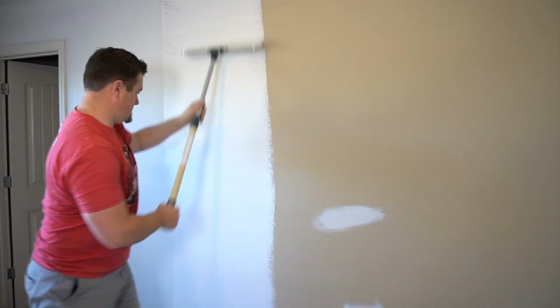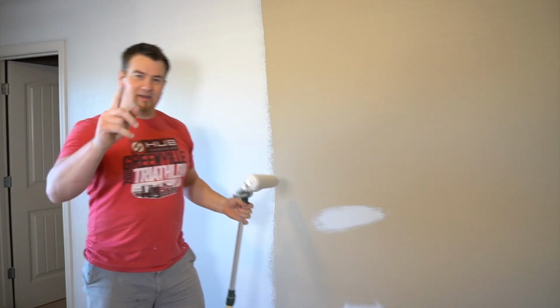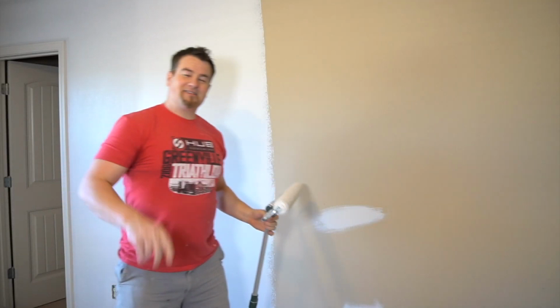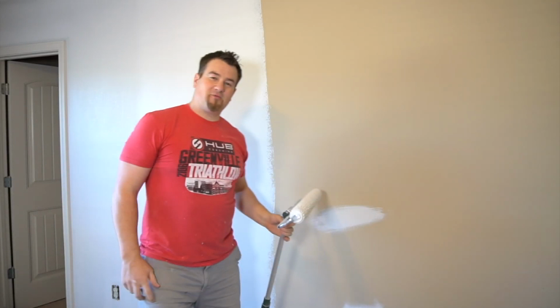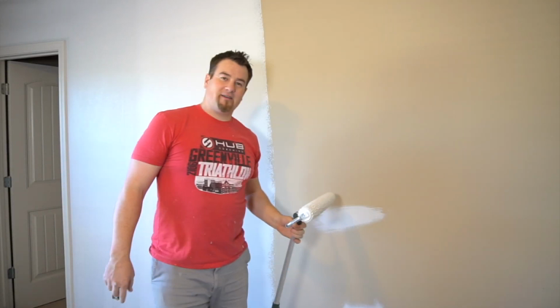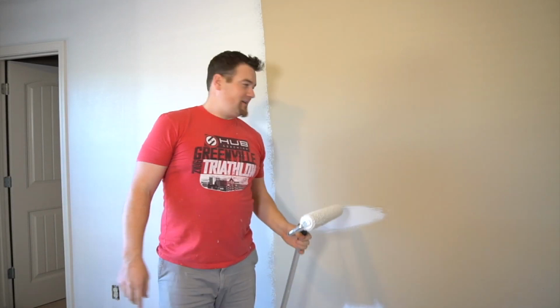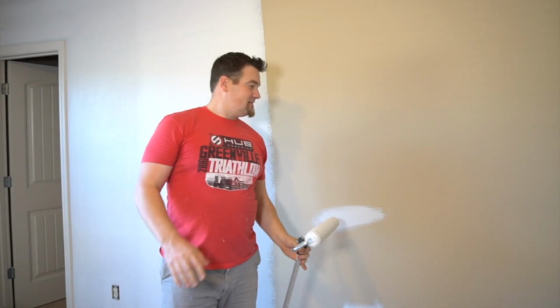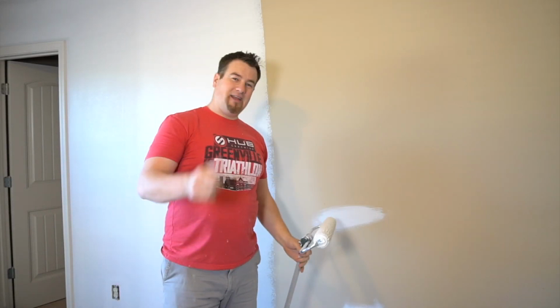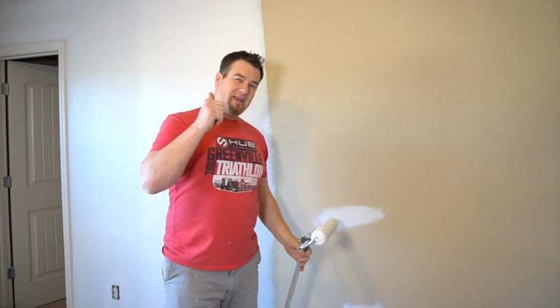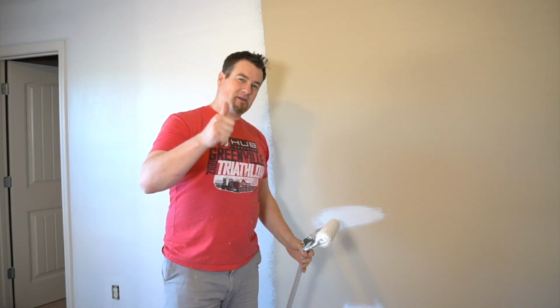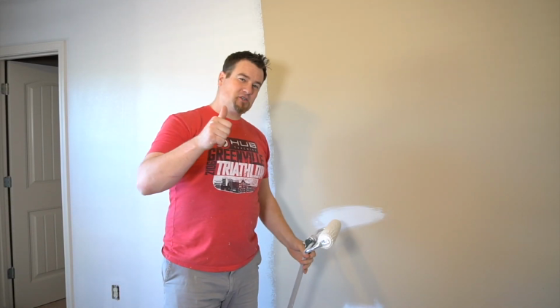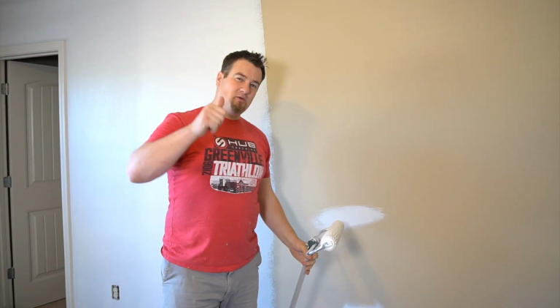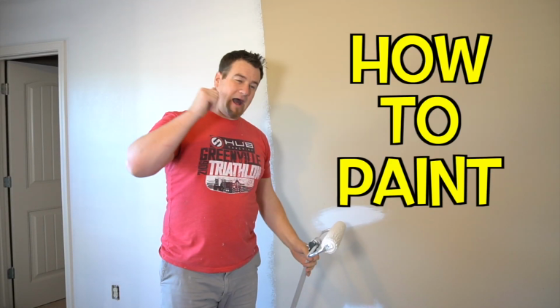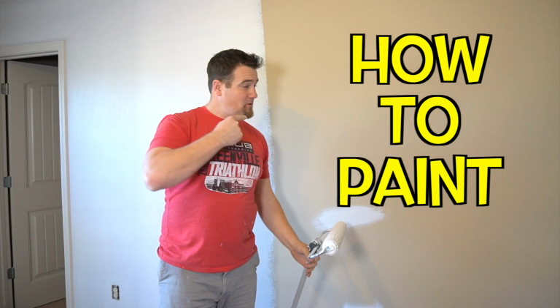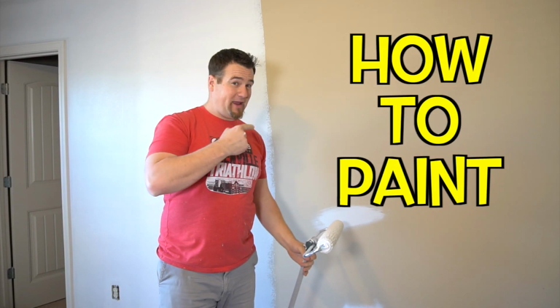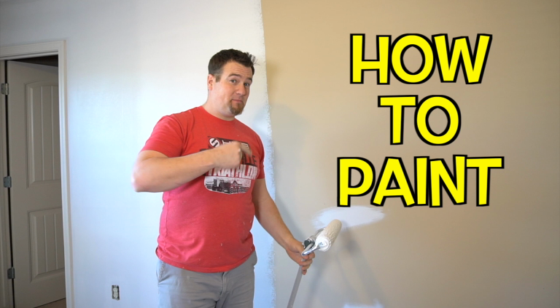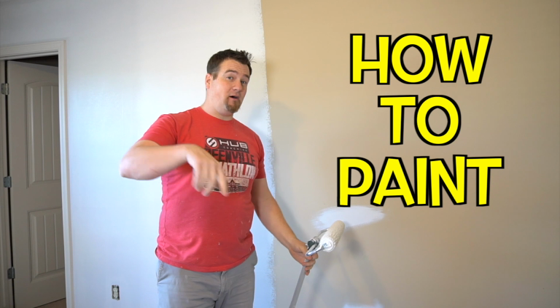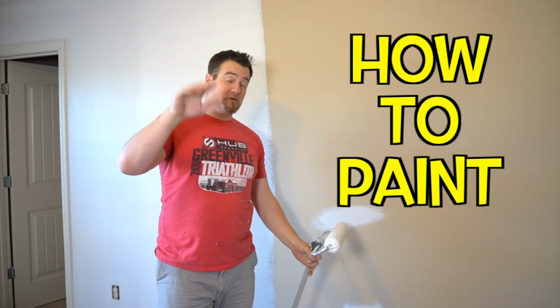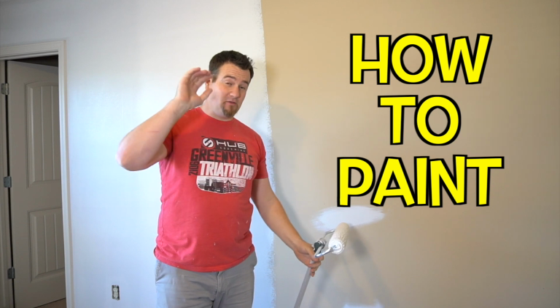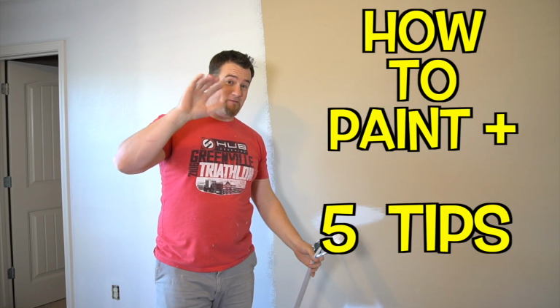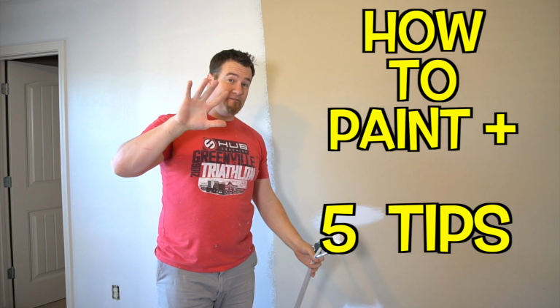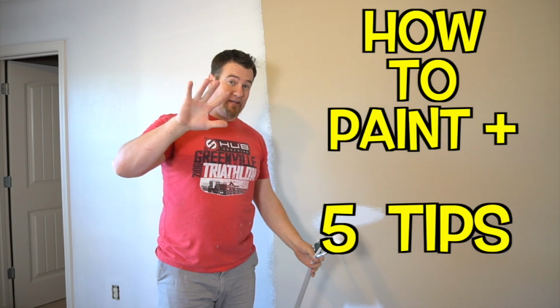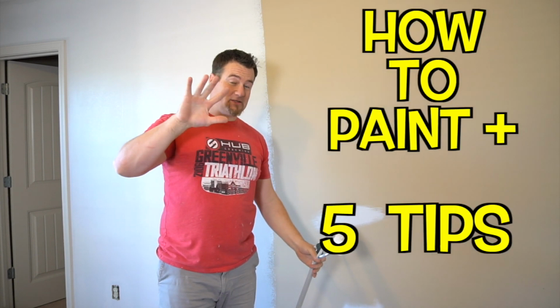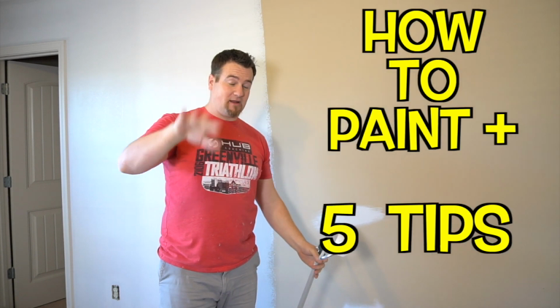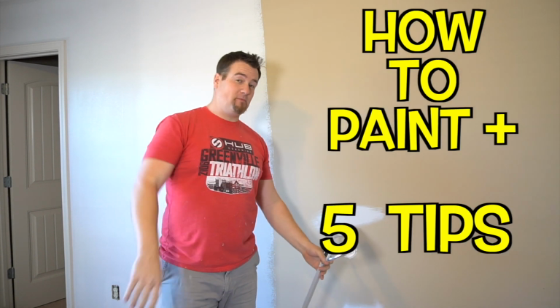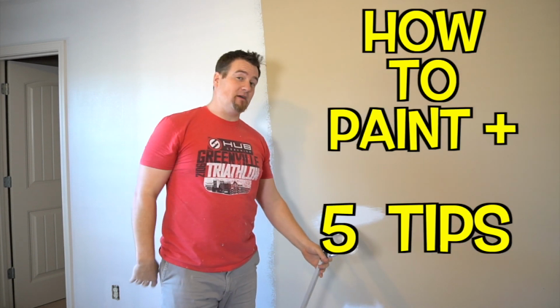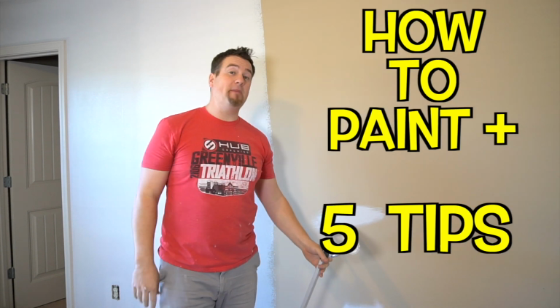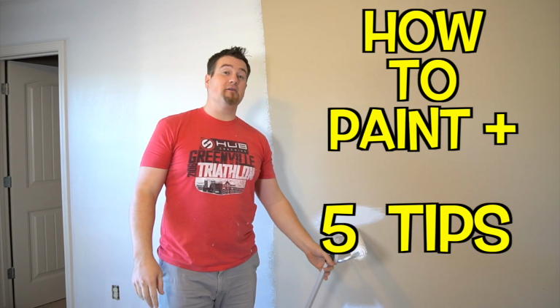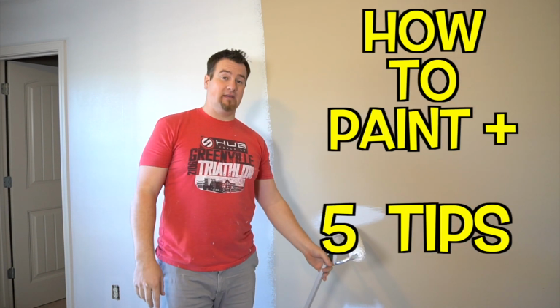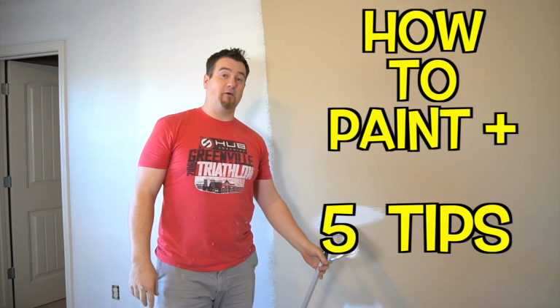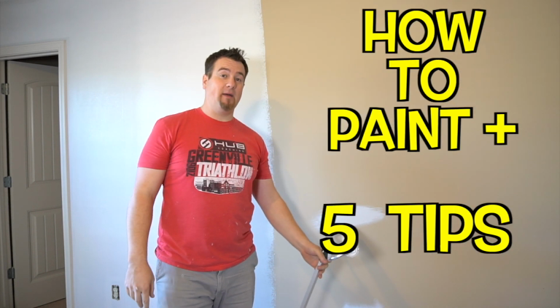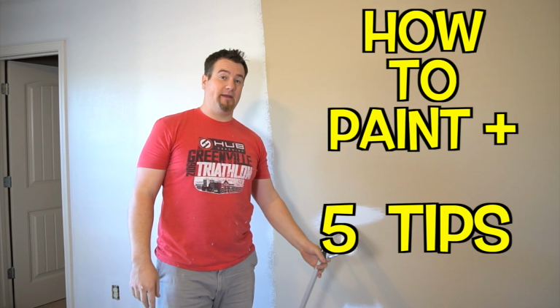Hey guys, it's Reykjadane. Today I'm going to show you how to paint, but also give you five tips on how to be a better DIY painter.